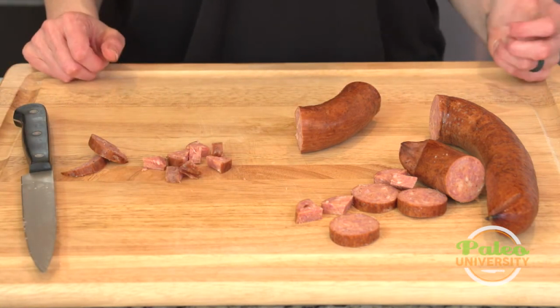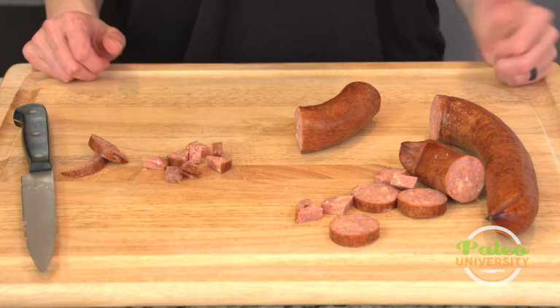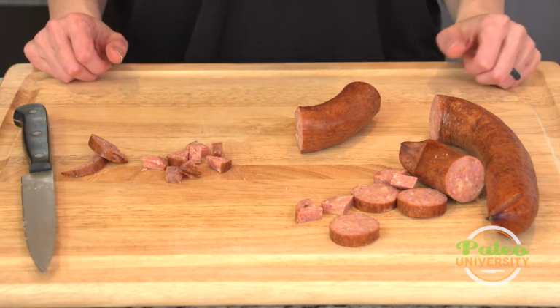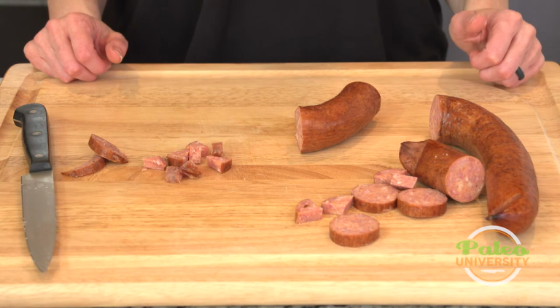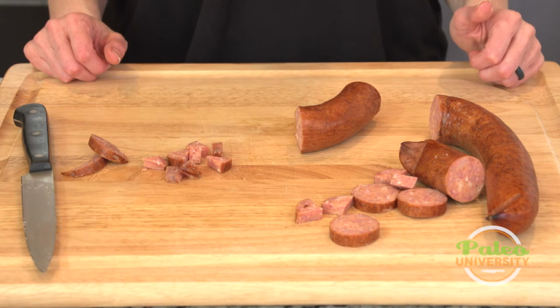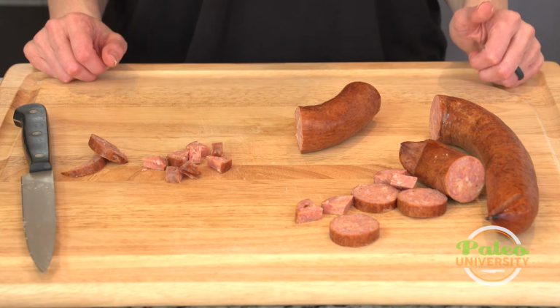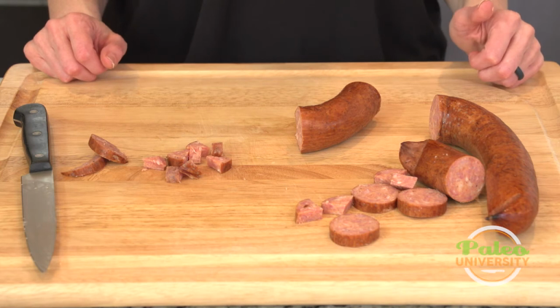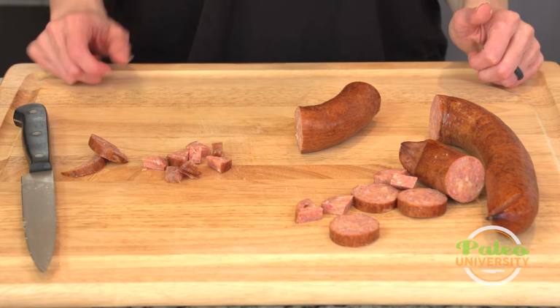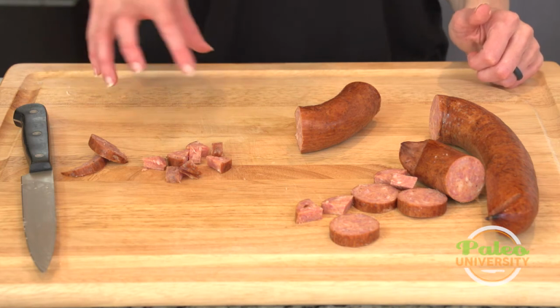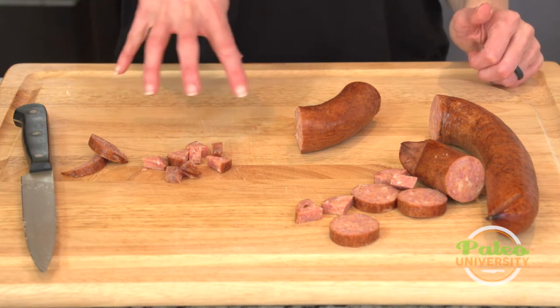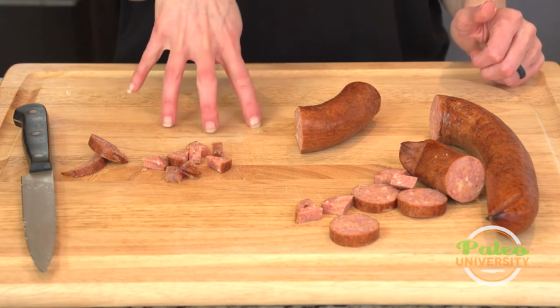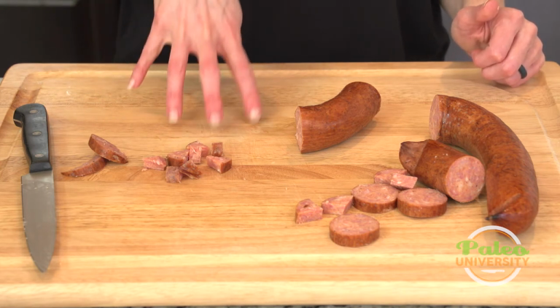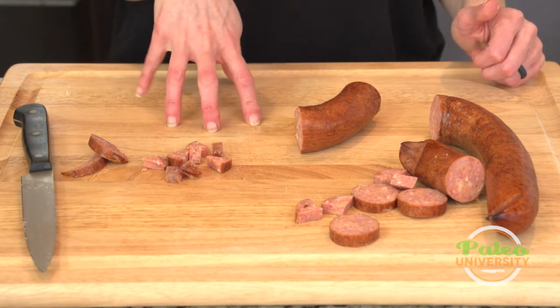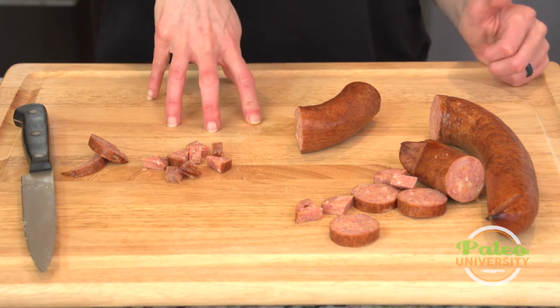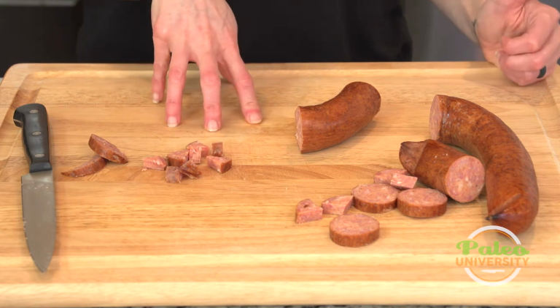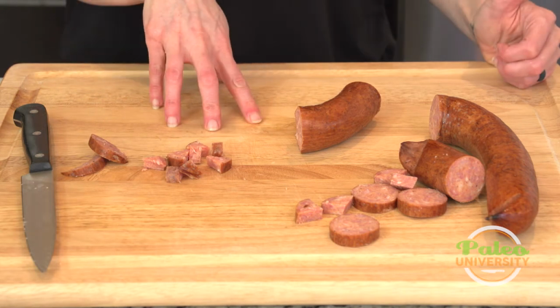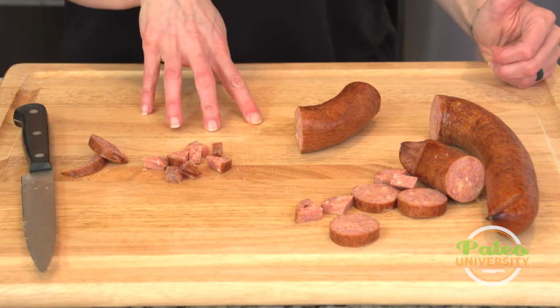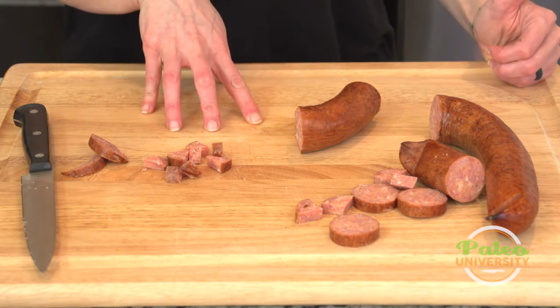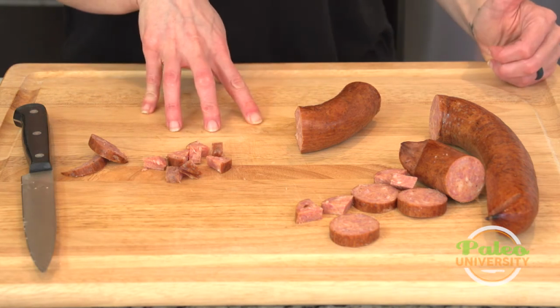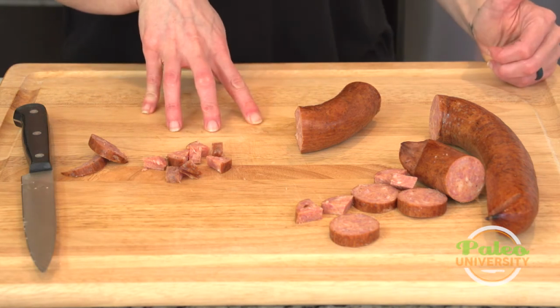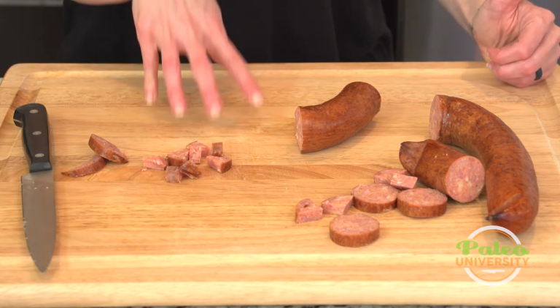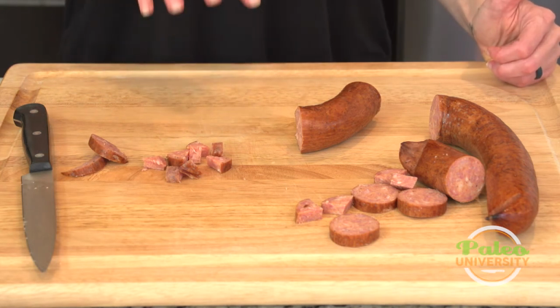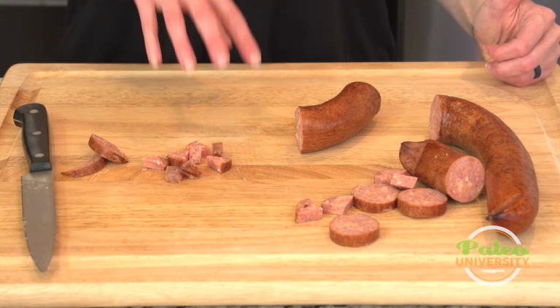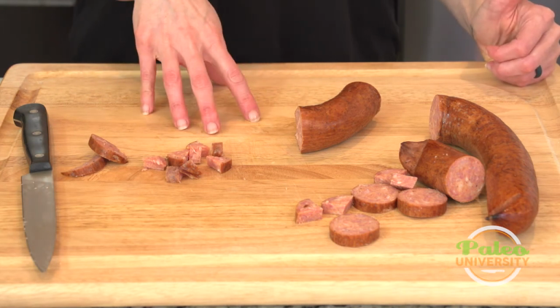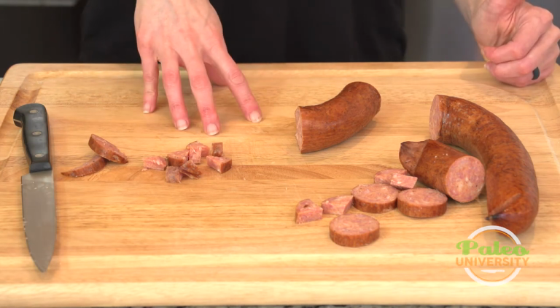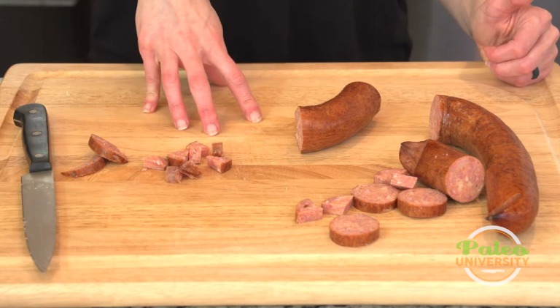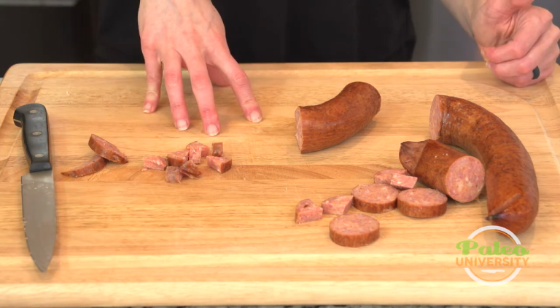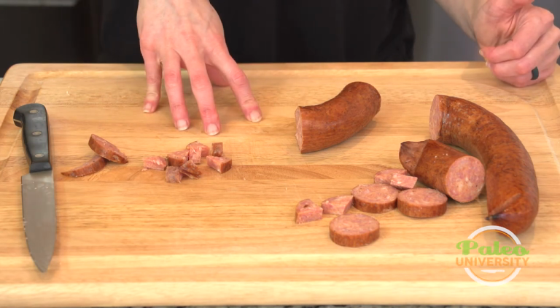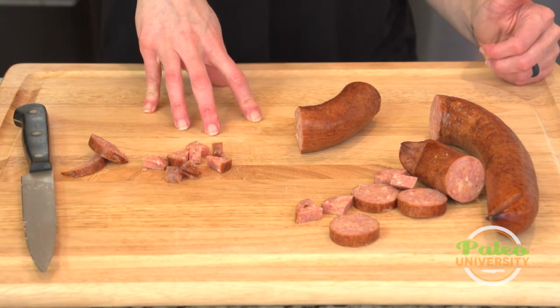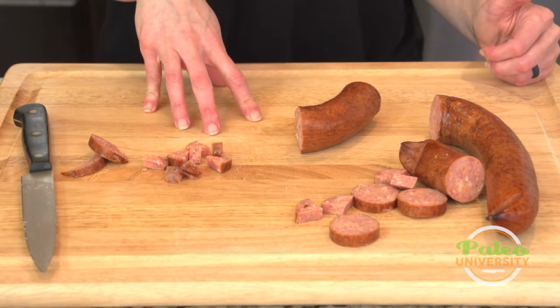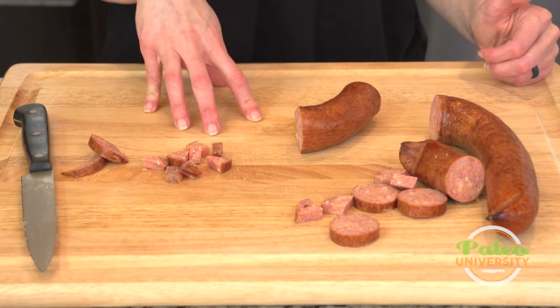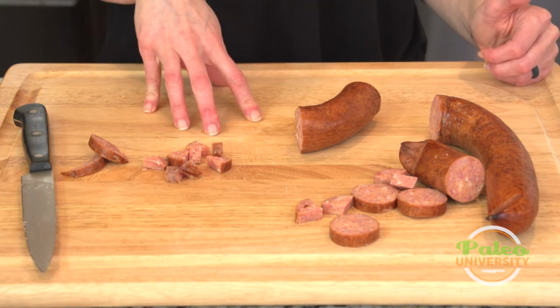That's it — just simple prep for sausage. If you do this cutting on your Sunday, you'll definitely save time throughout the week.